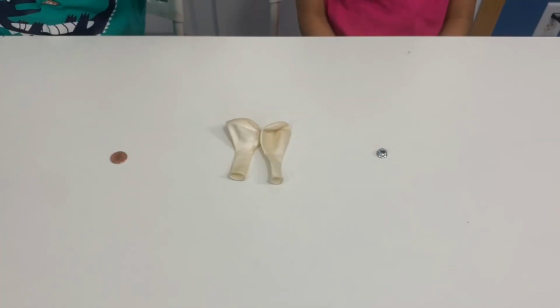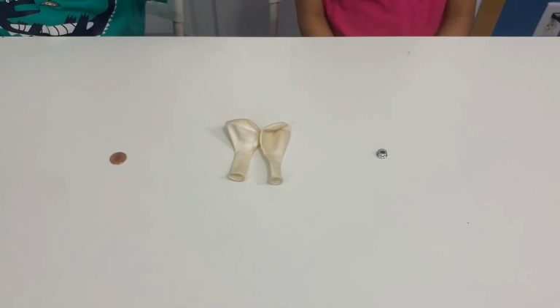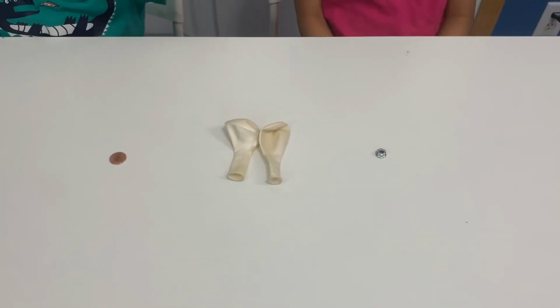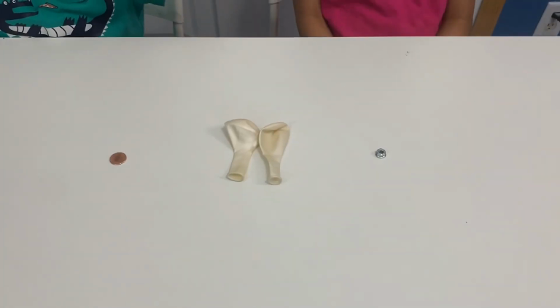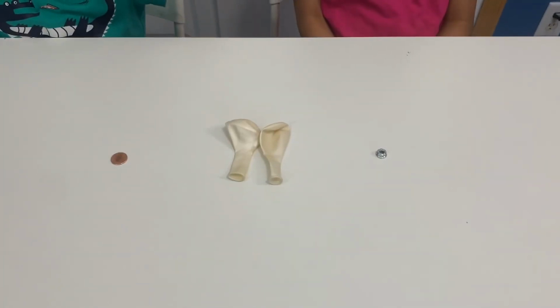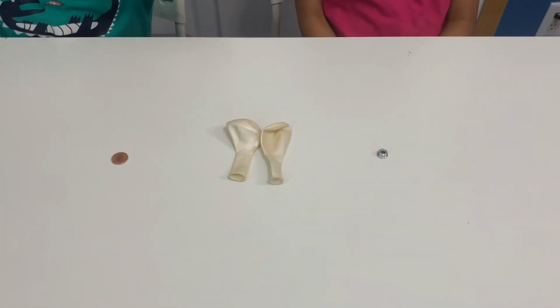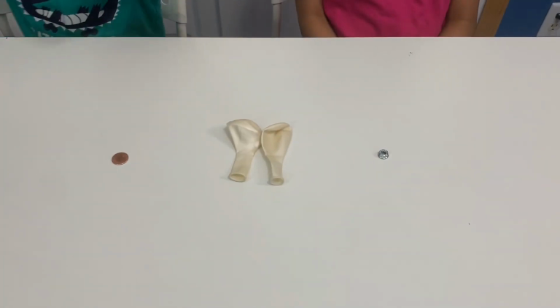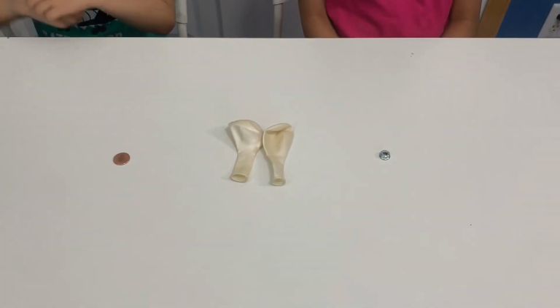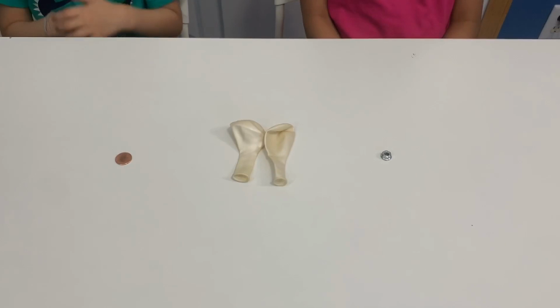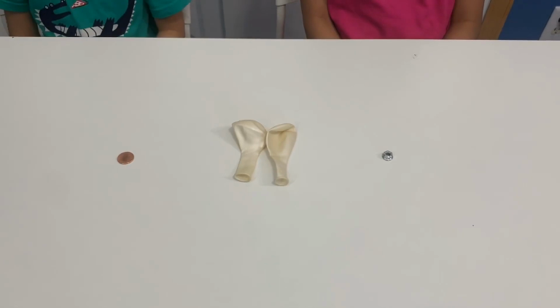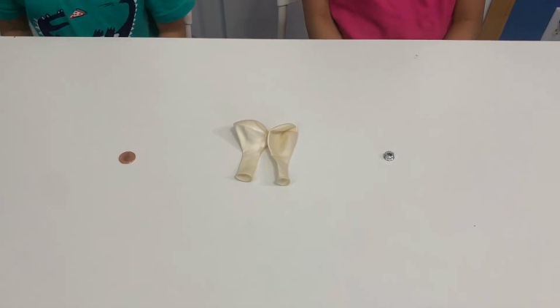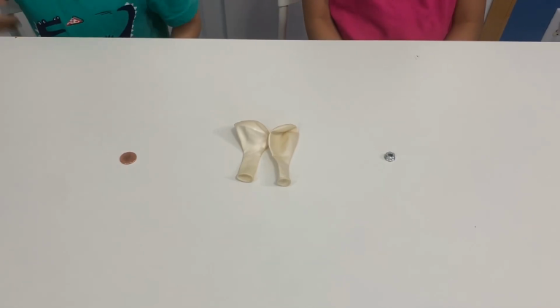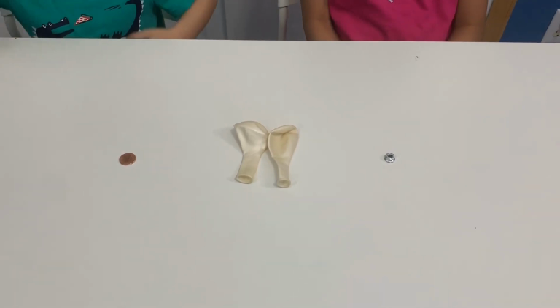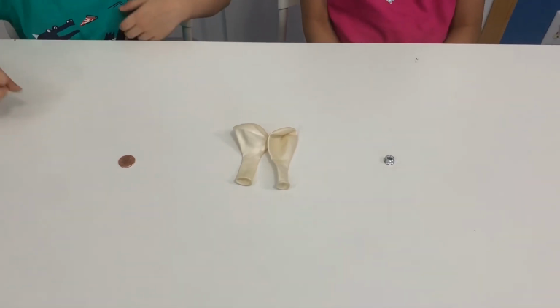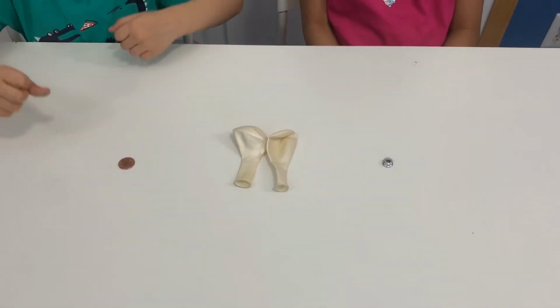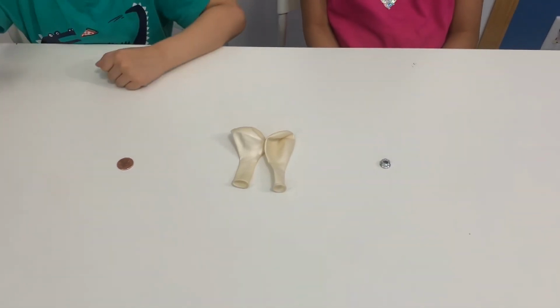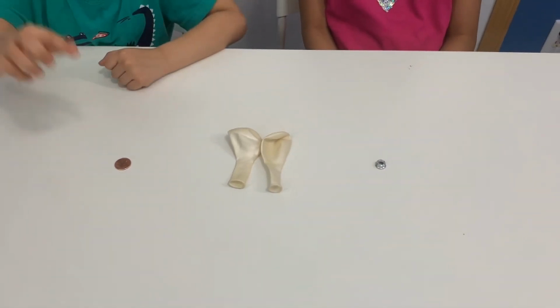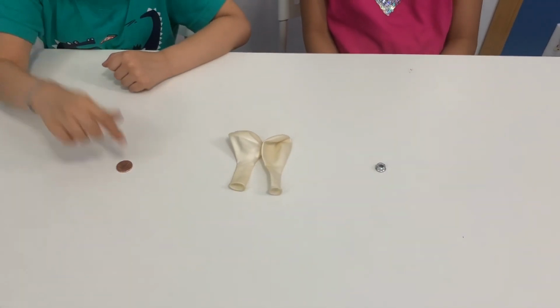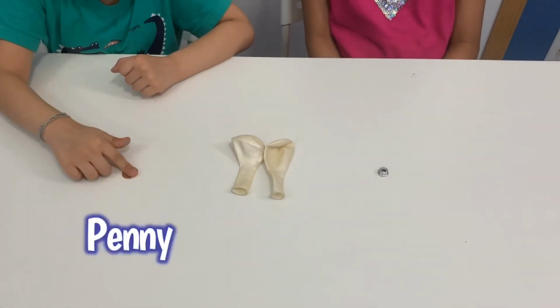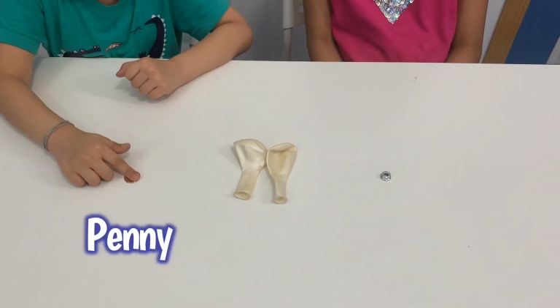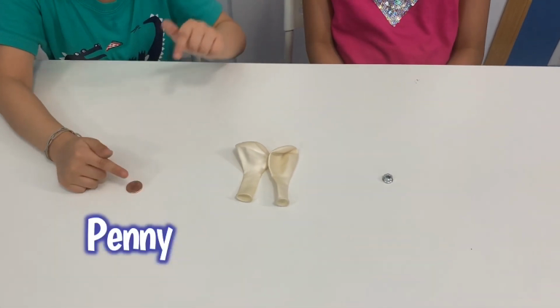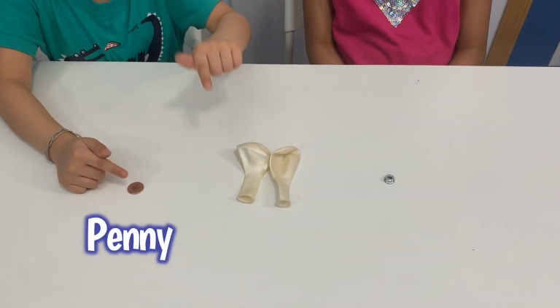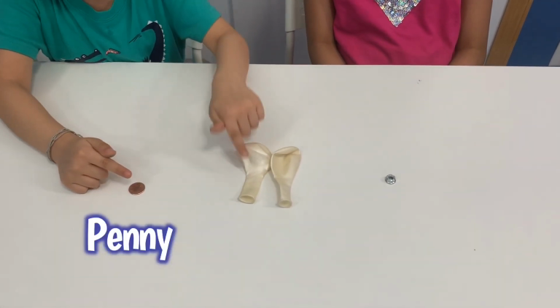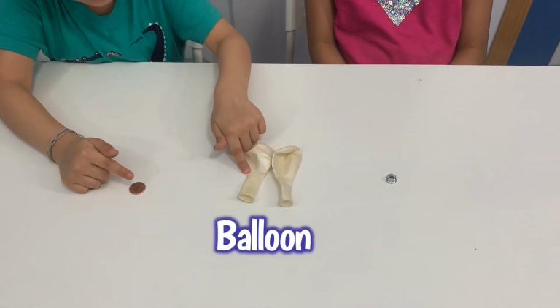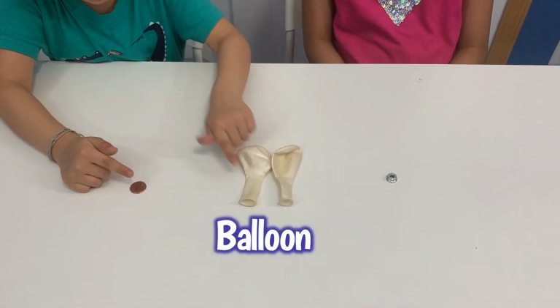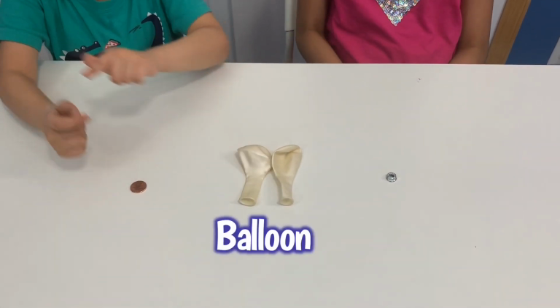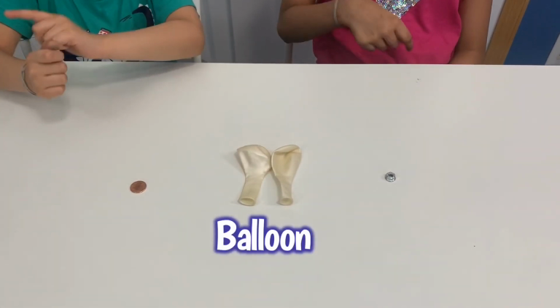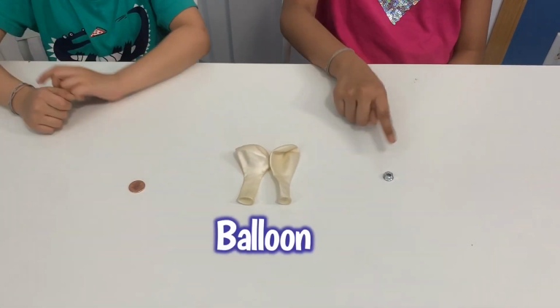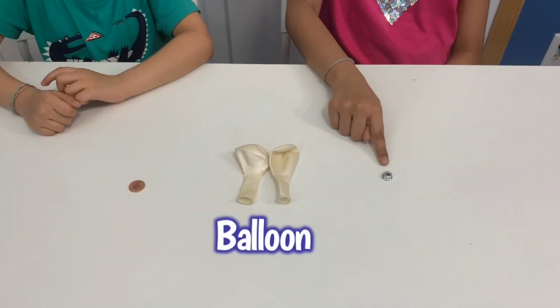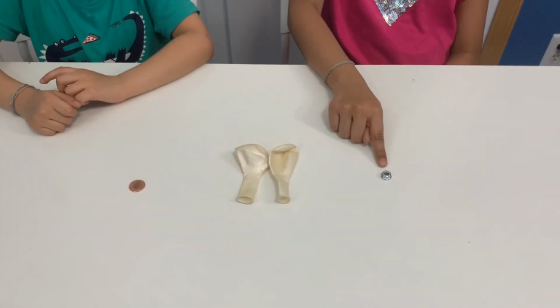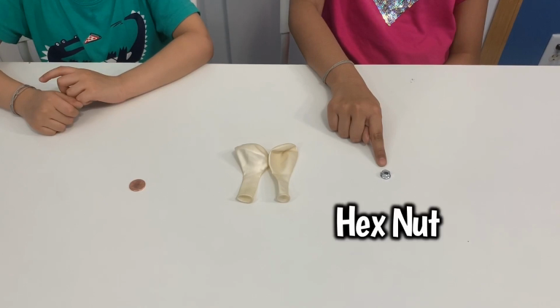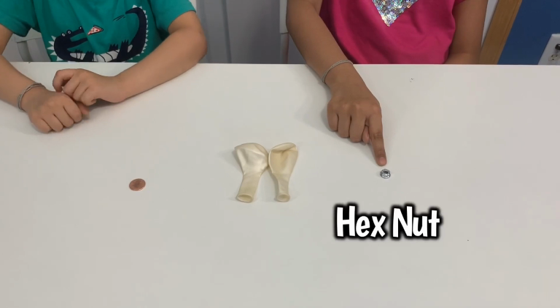For this experiment you'll need a penny, a balloon, and a hex knife.